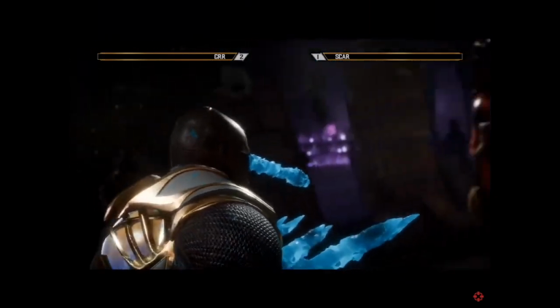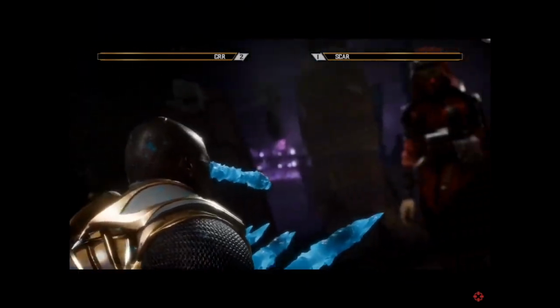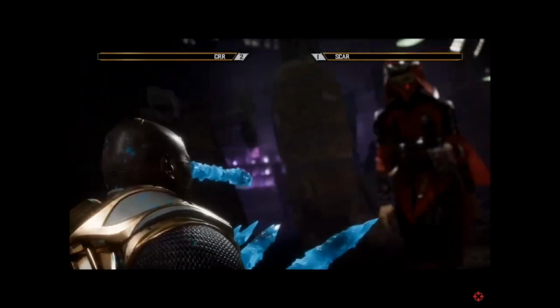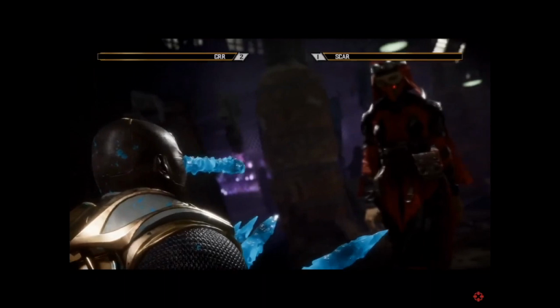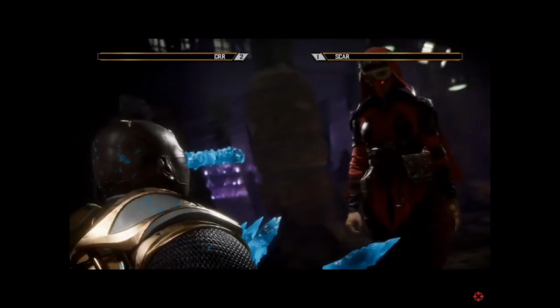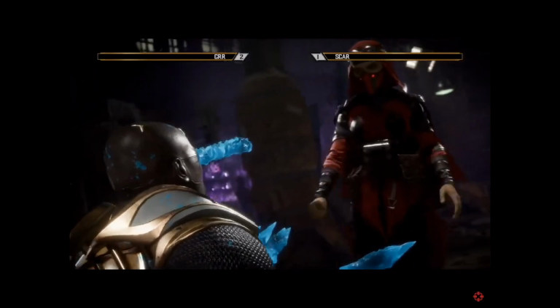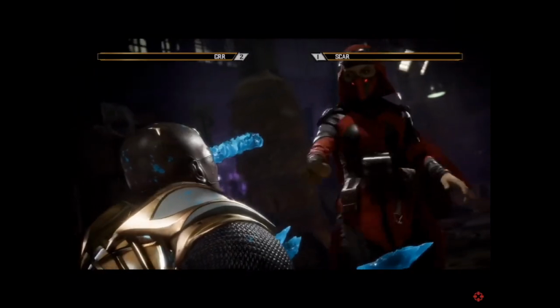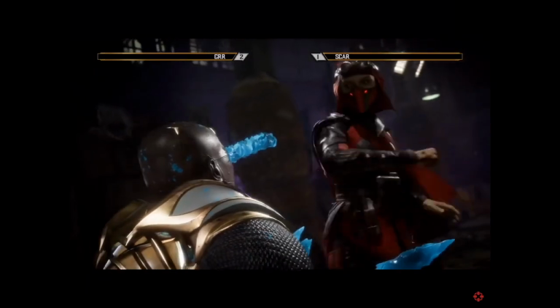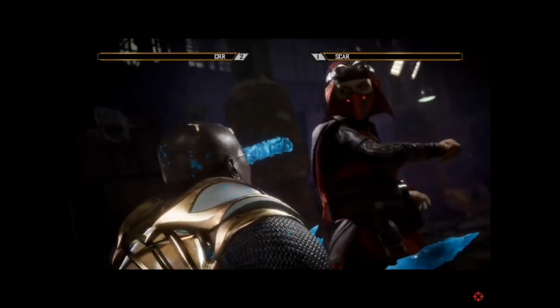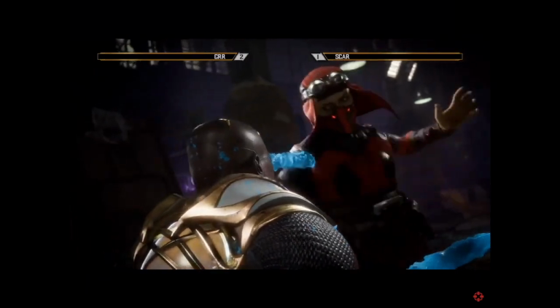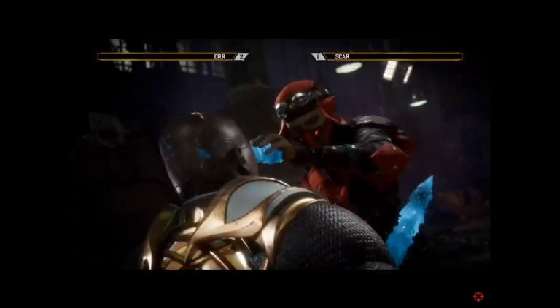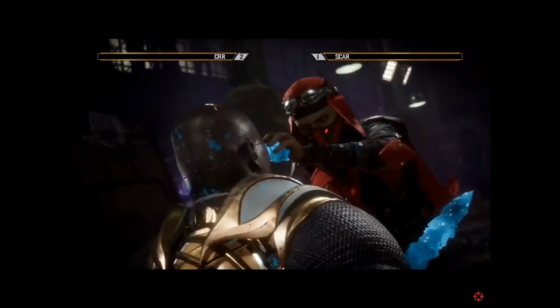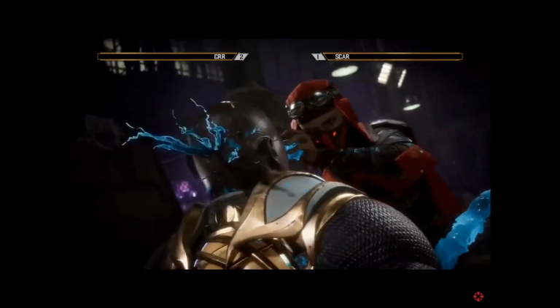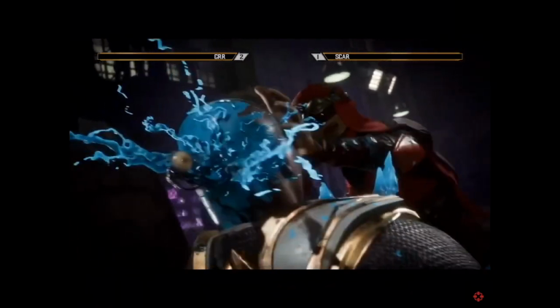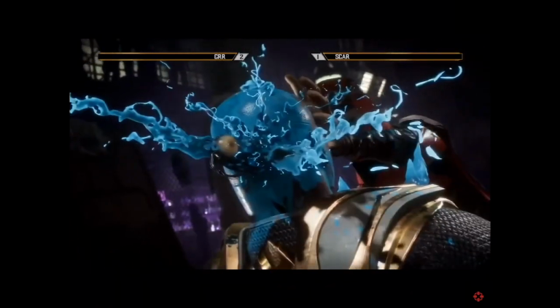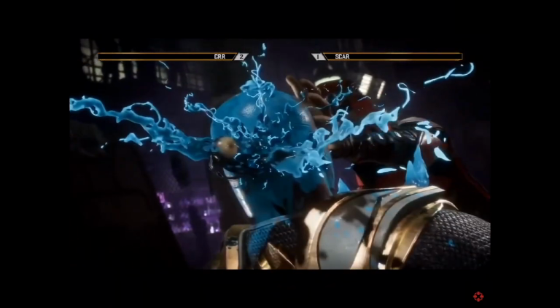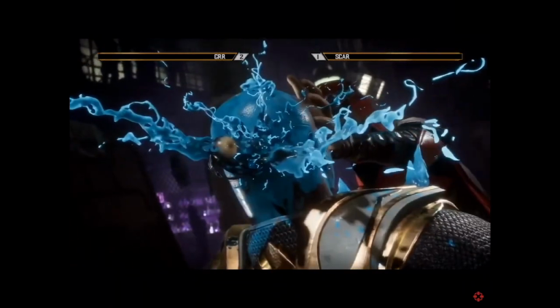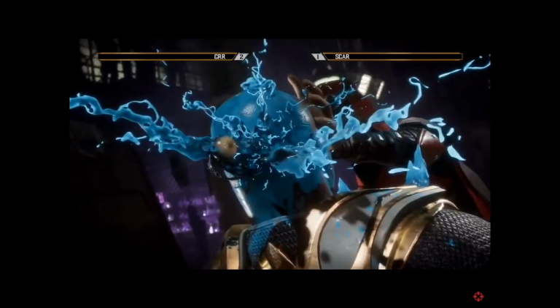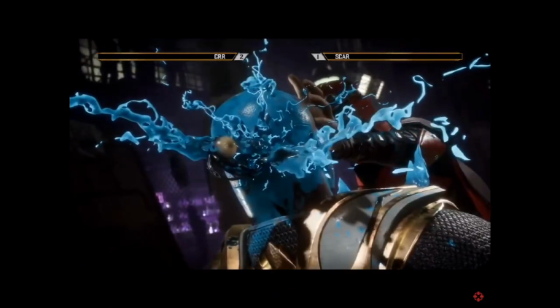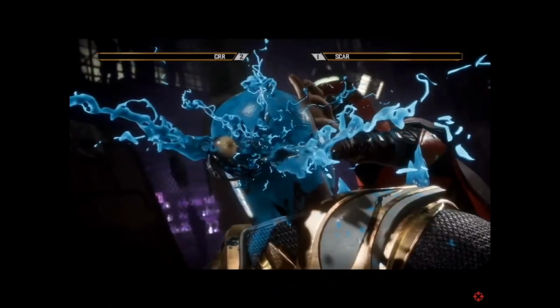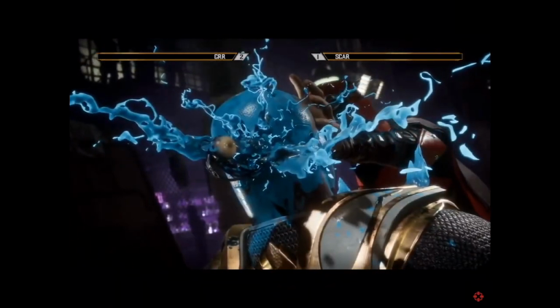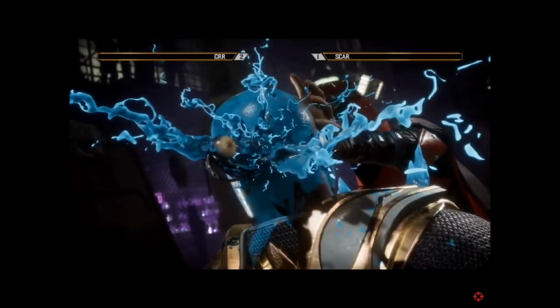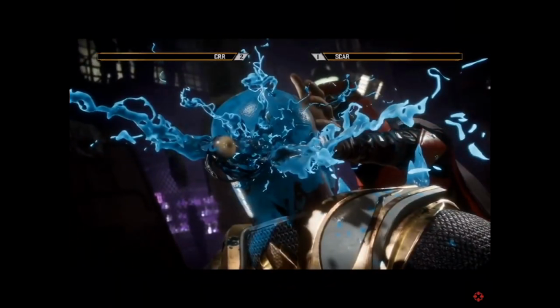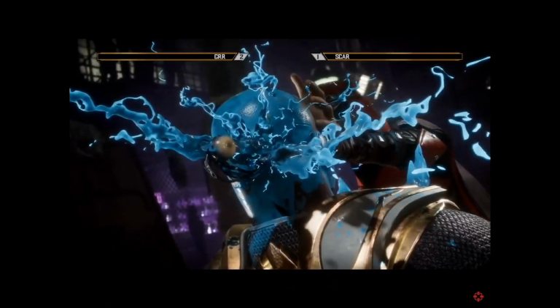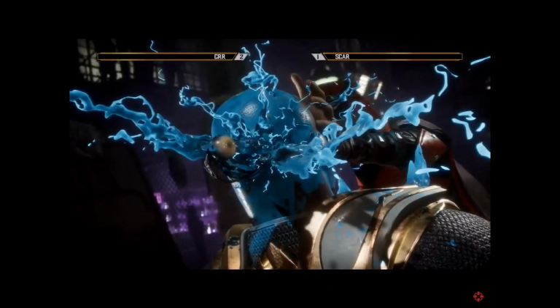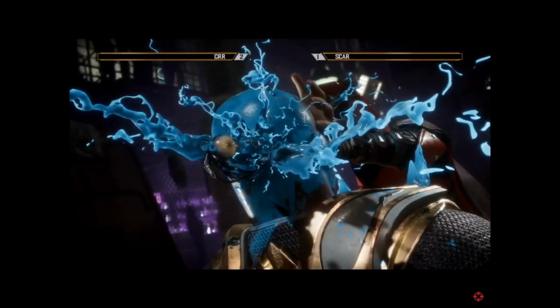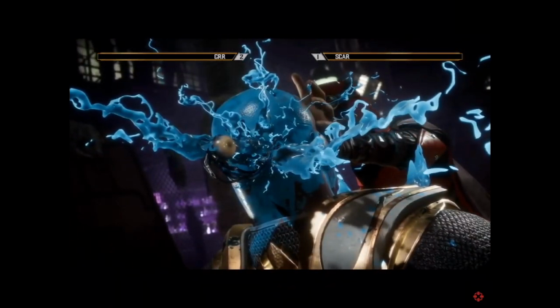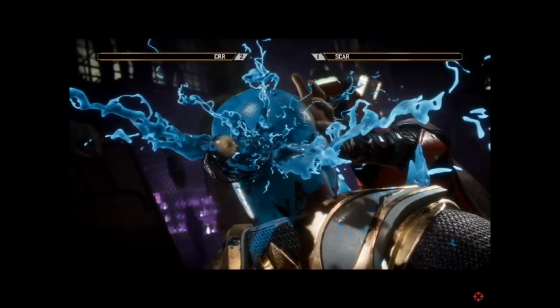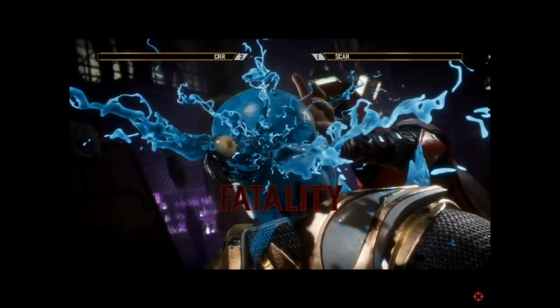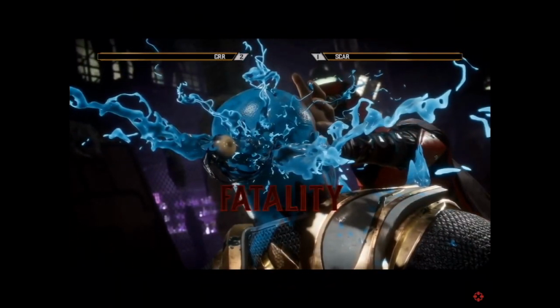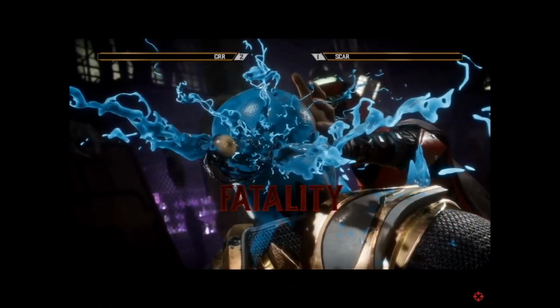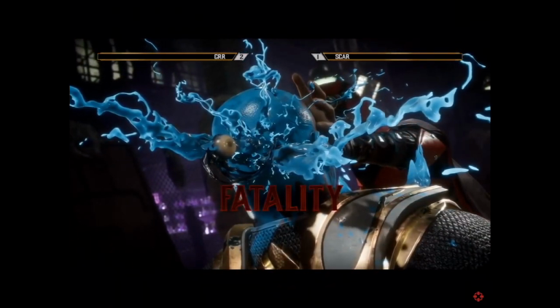Like if you do Sub-Zero Slide and I block it, if I Flawless Block, I can then reversal up 2 and get the pop-up attack.